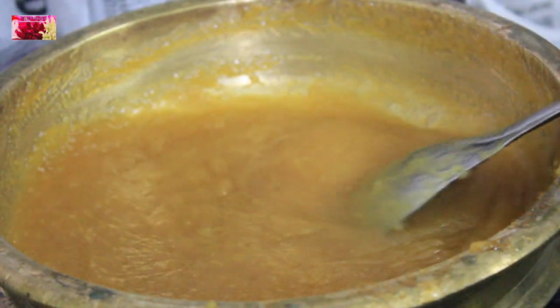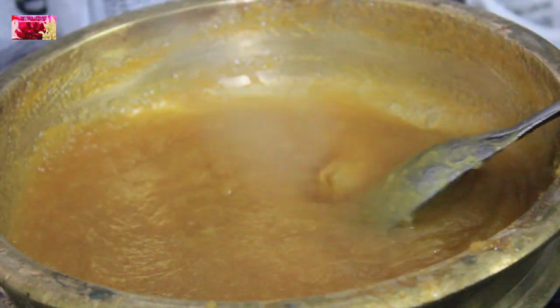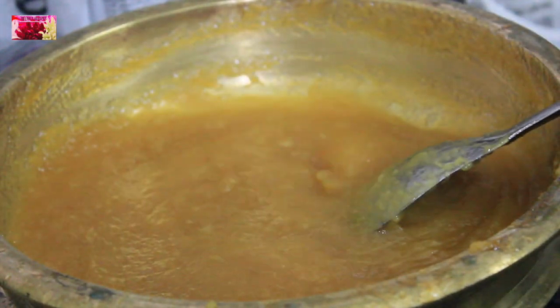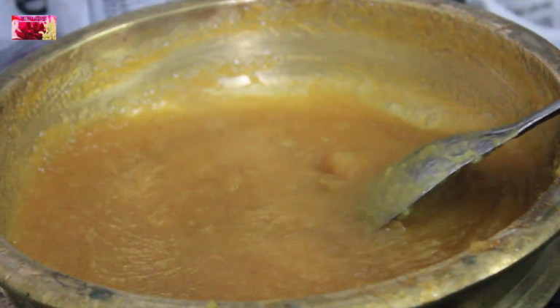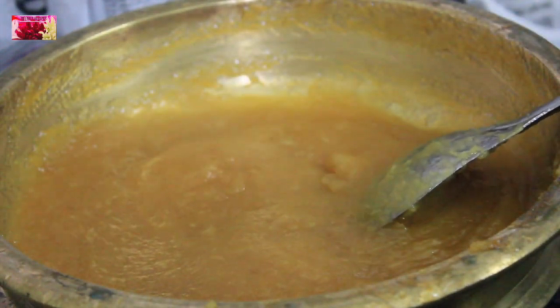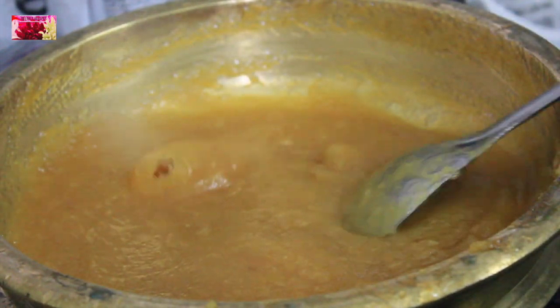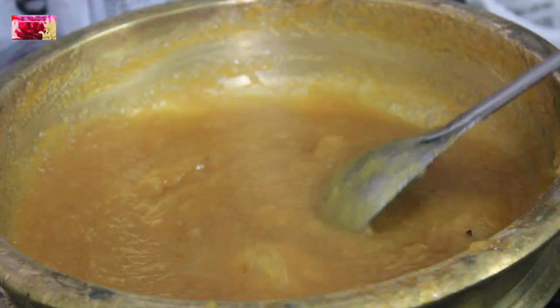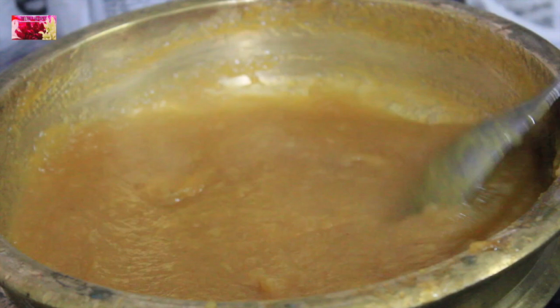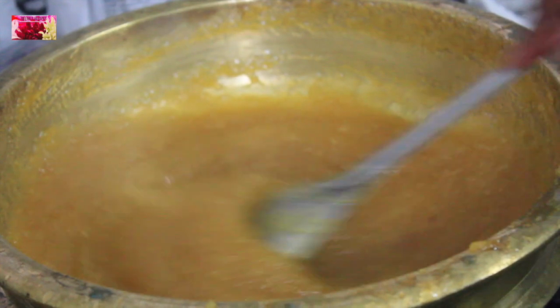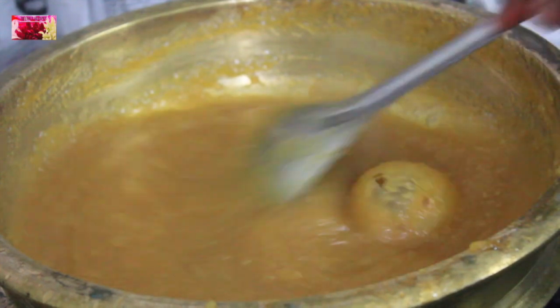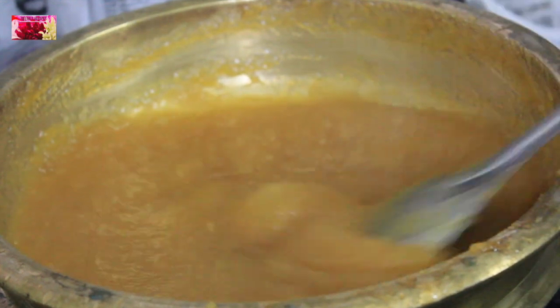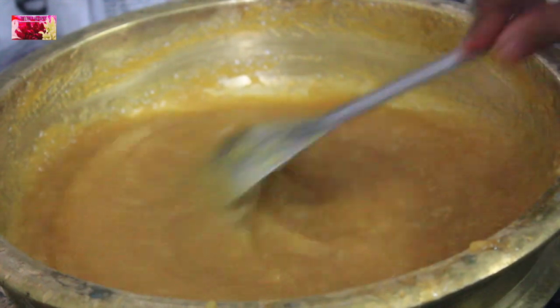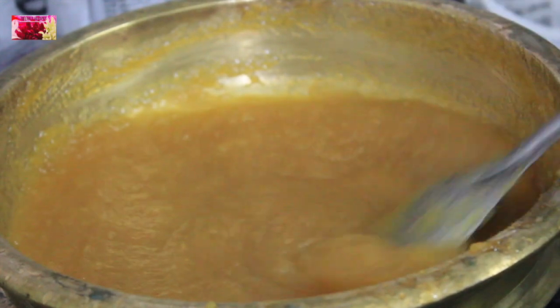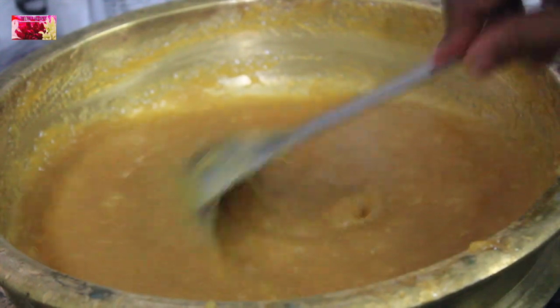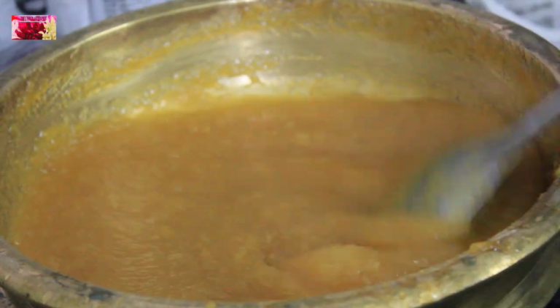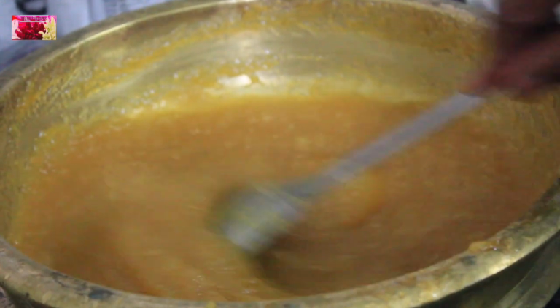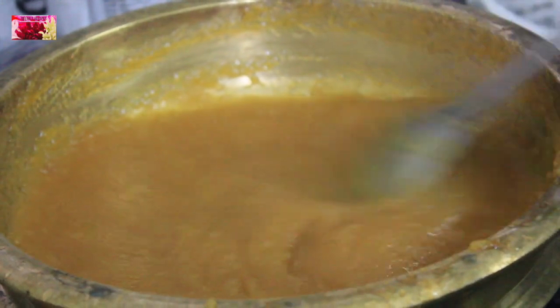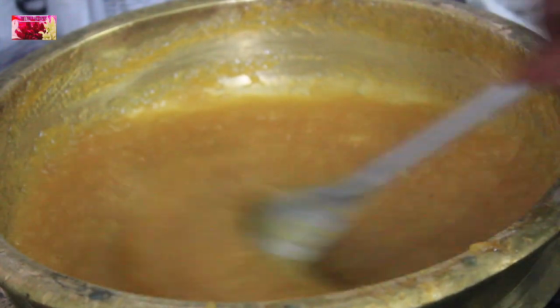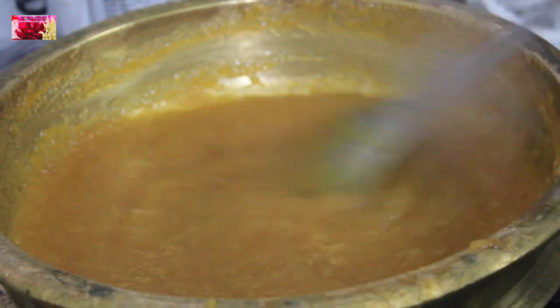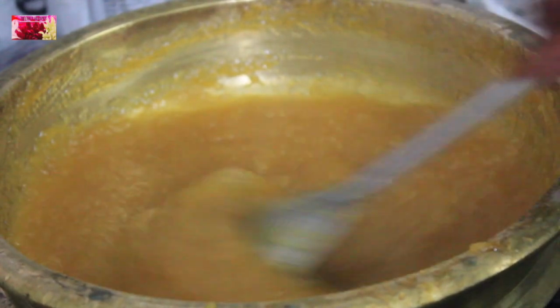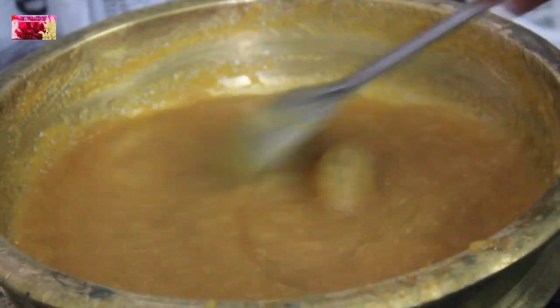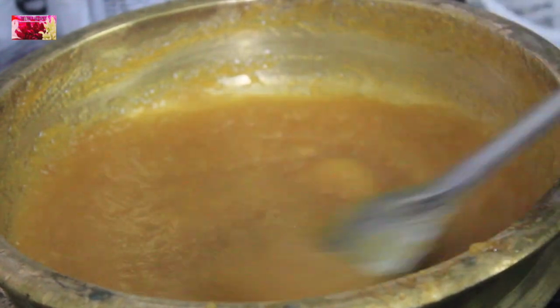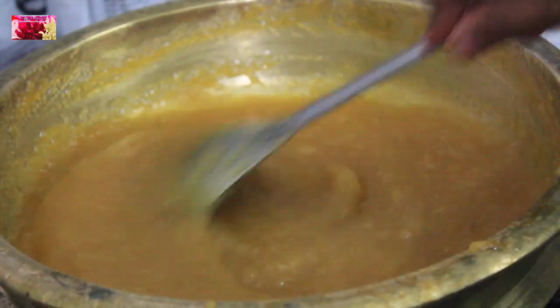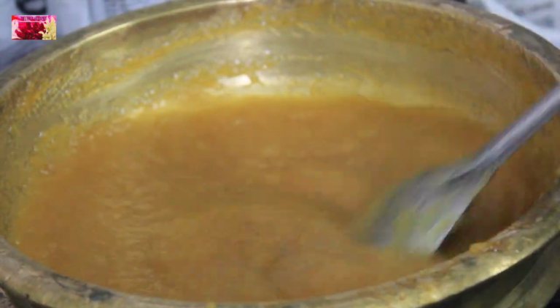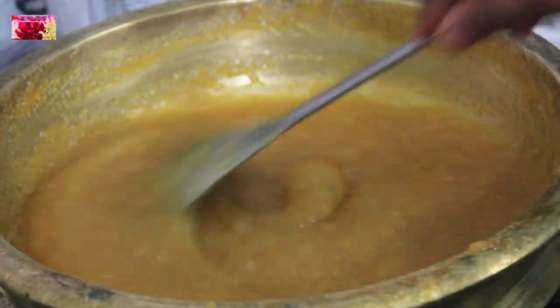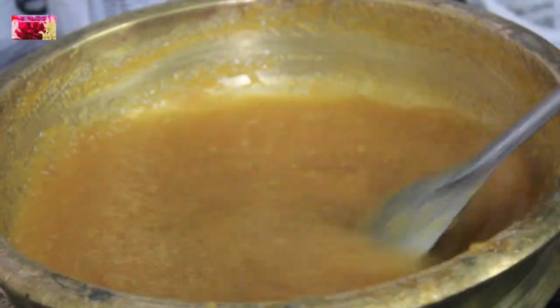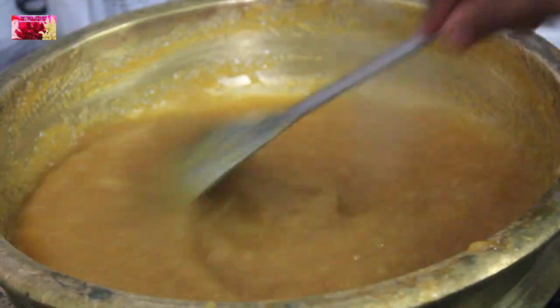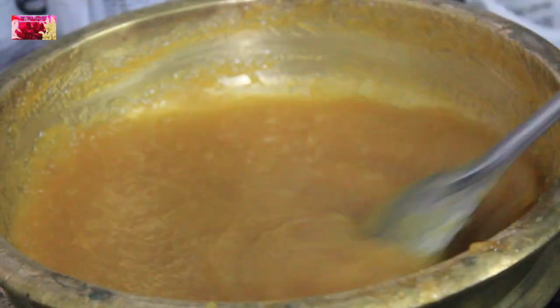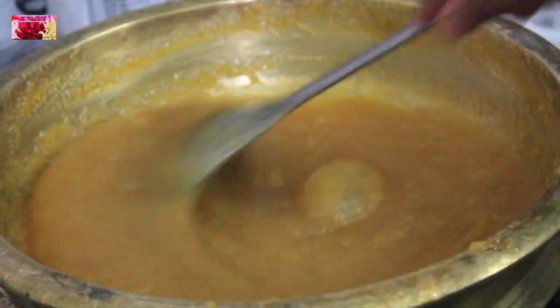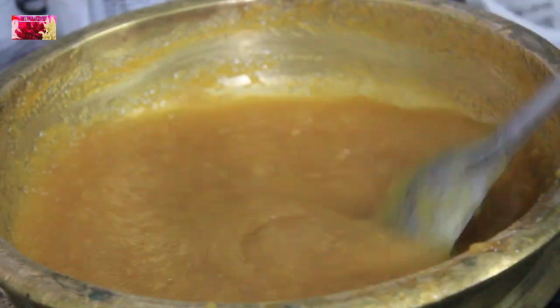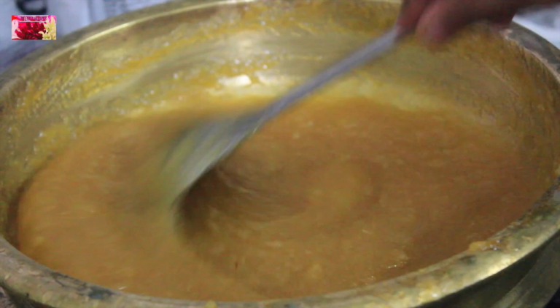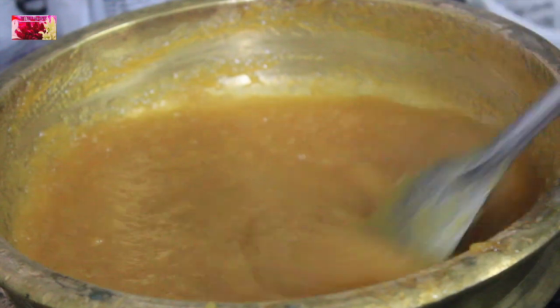Jackfruit puree has started to thicken — the water has condensed and reduced to a great extent. So let's wait for a few more minutes.